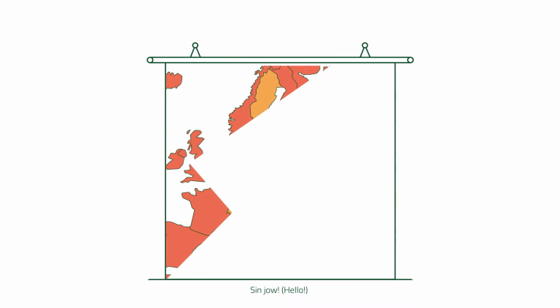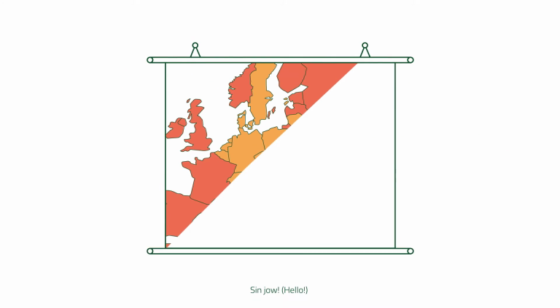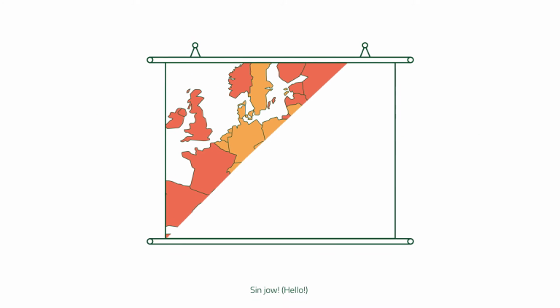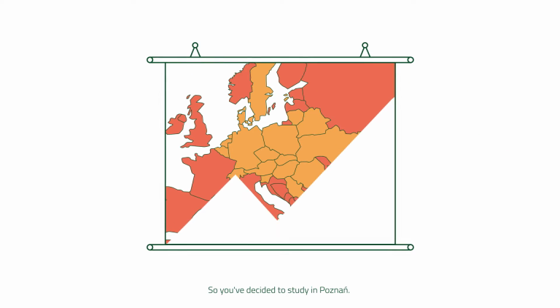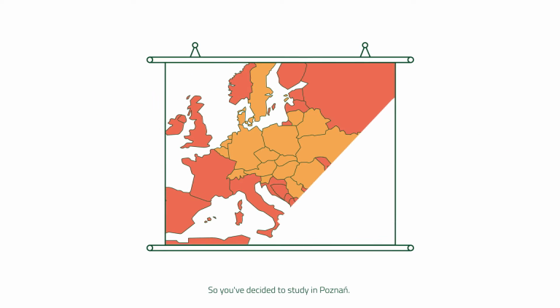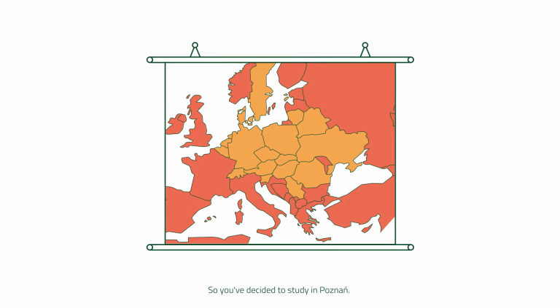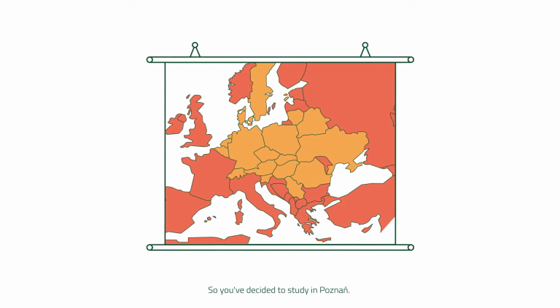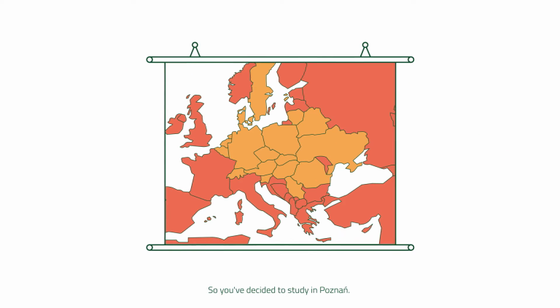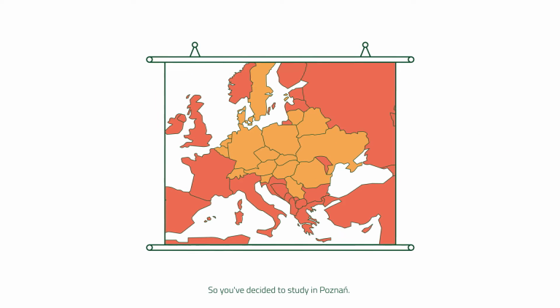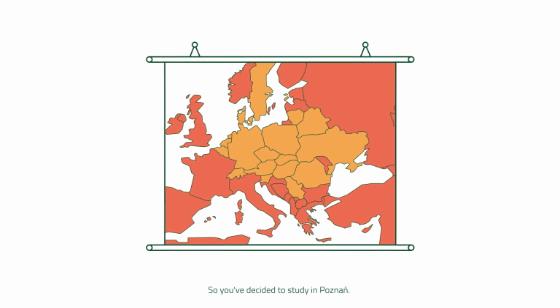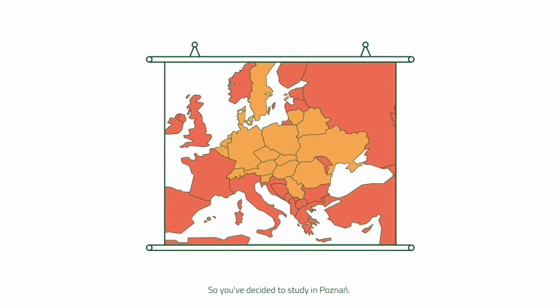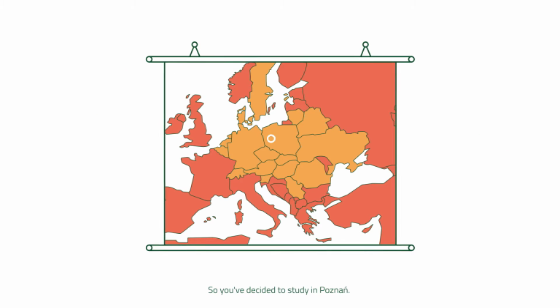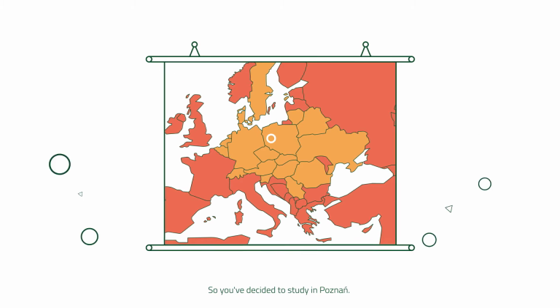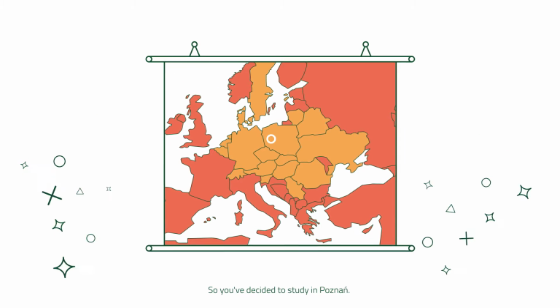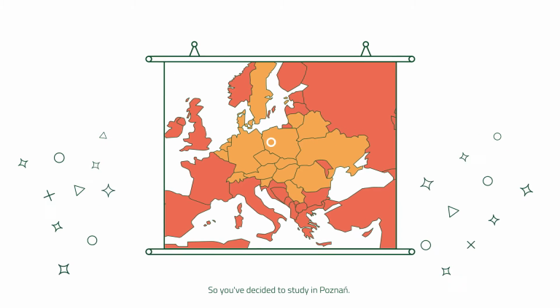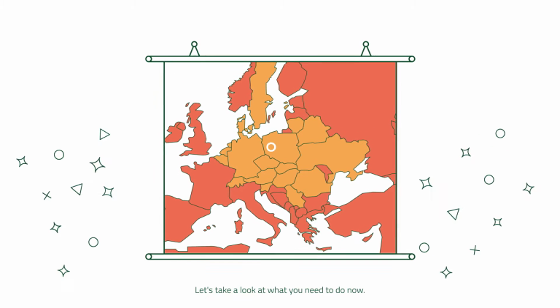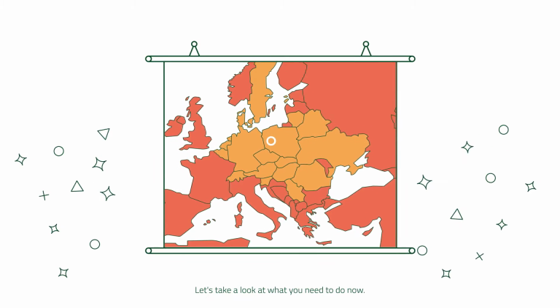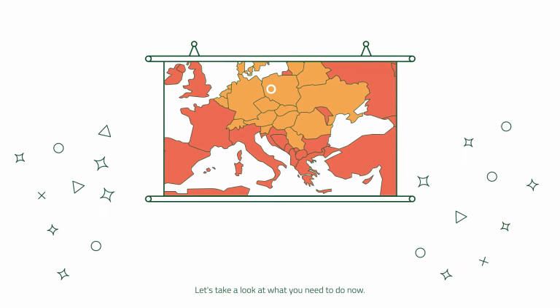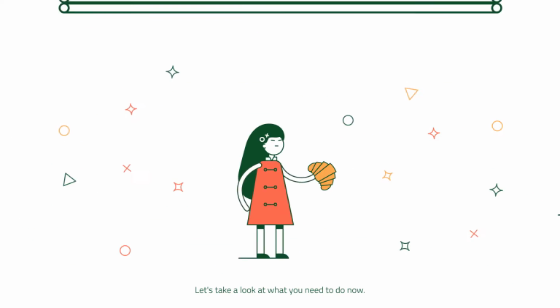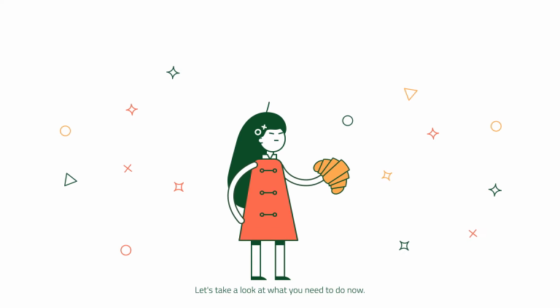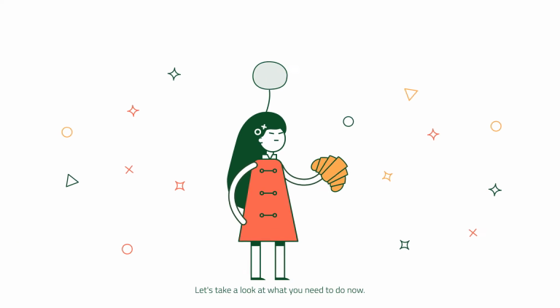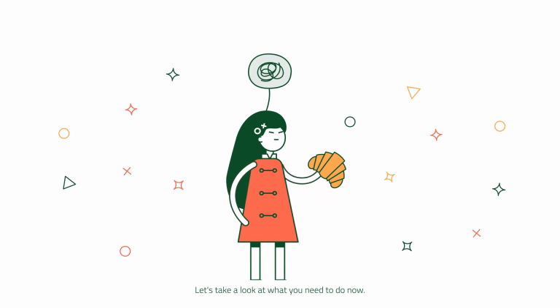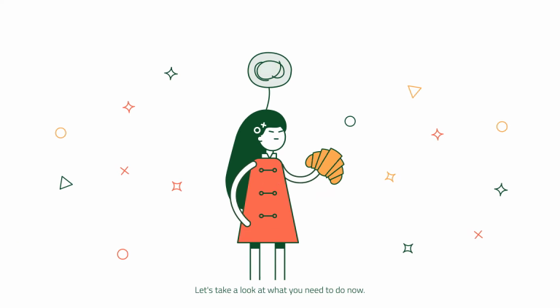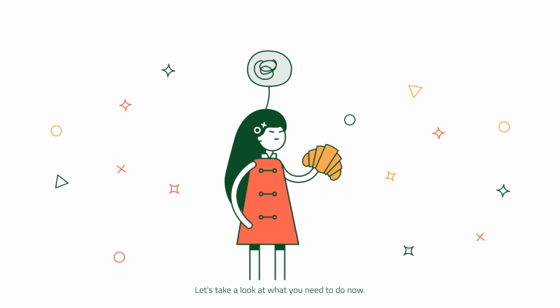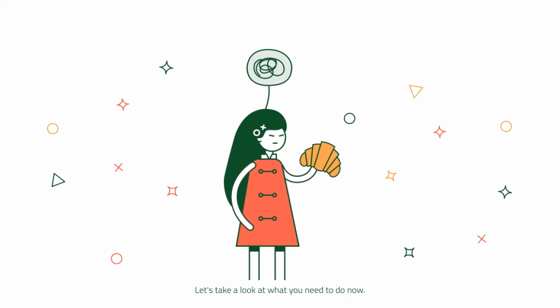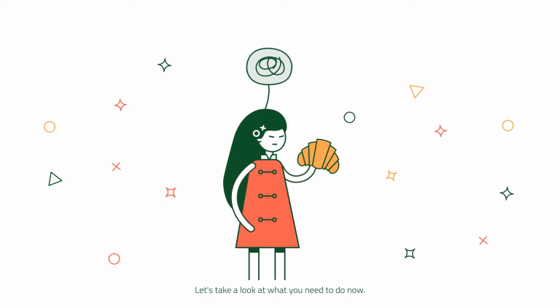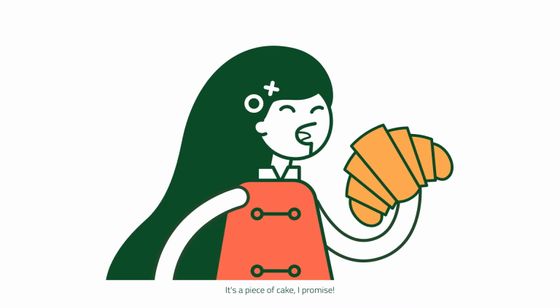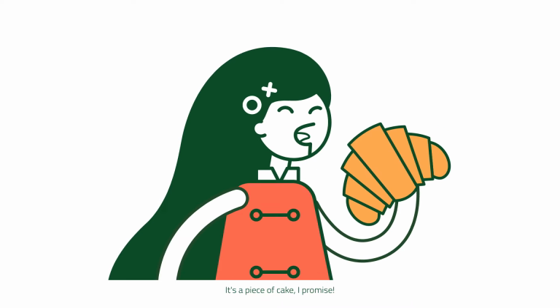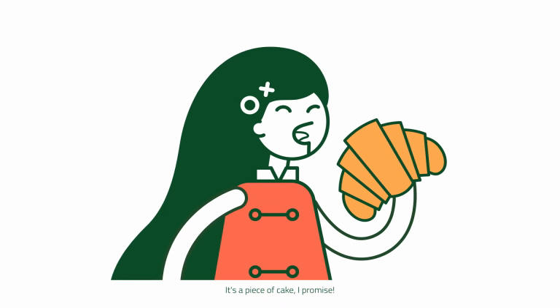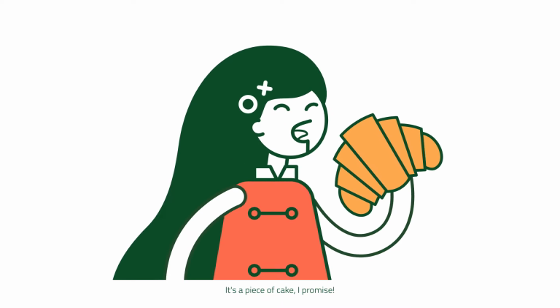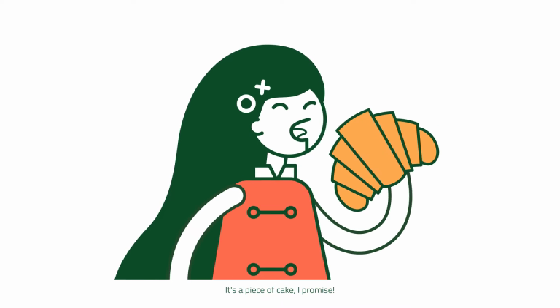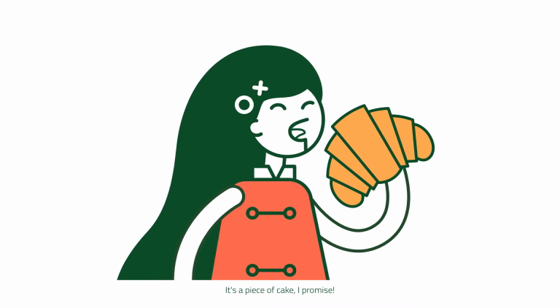Hello! So, you've decided to study in Poznan. Let's take a look at what you need to do now. It's a piece of cake, I promise.